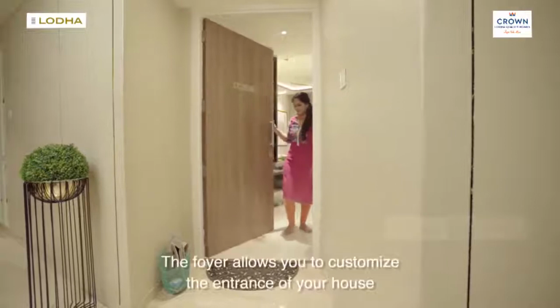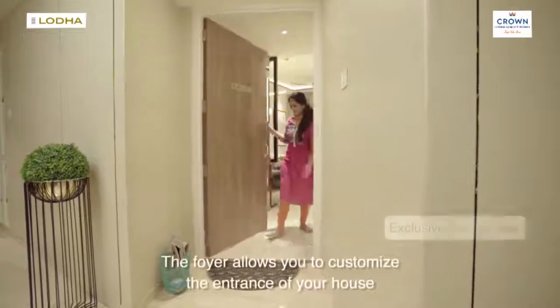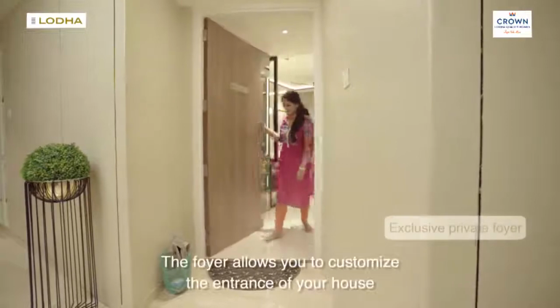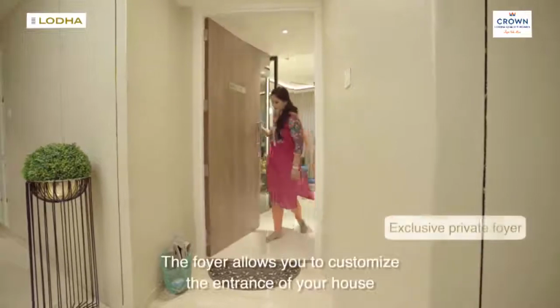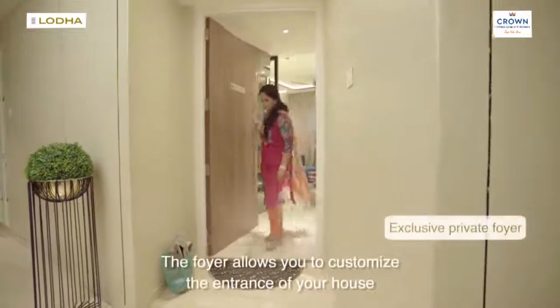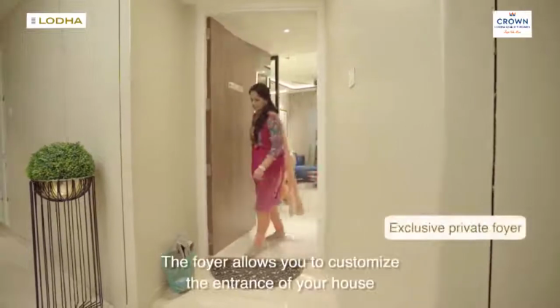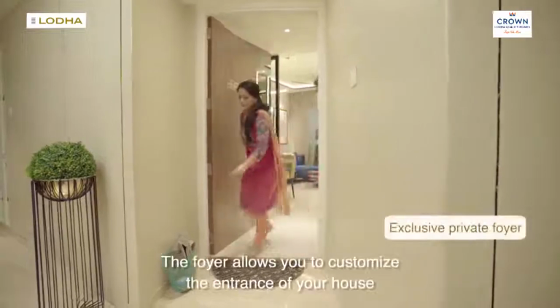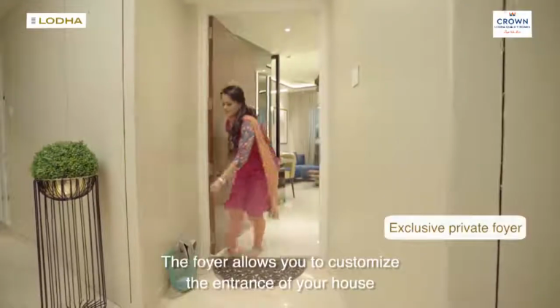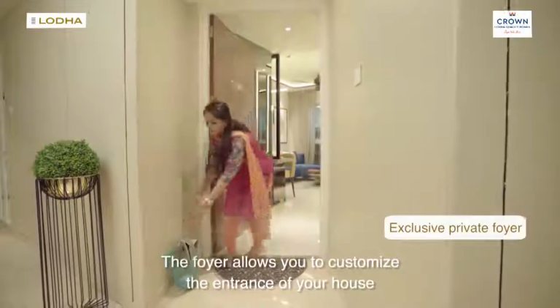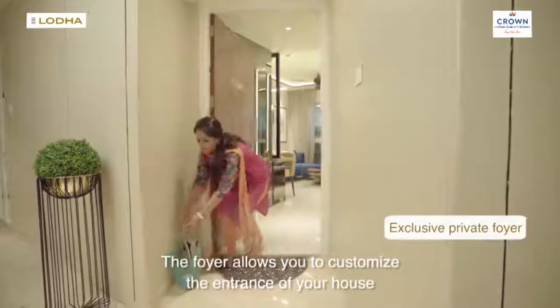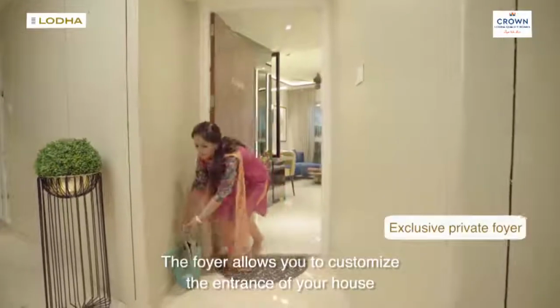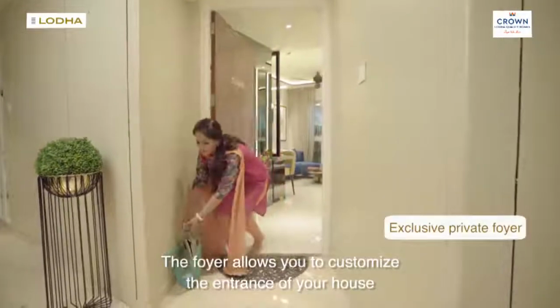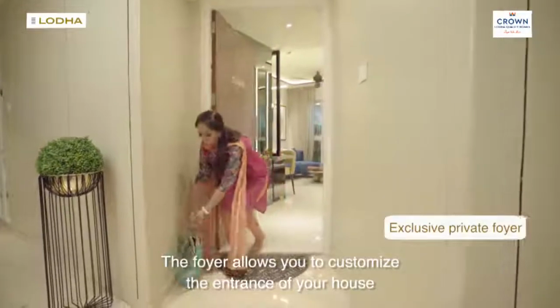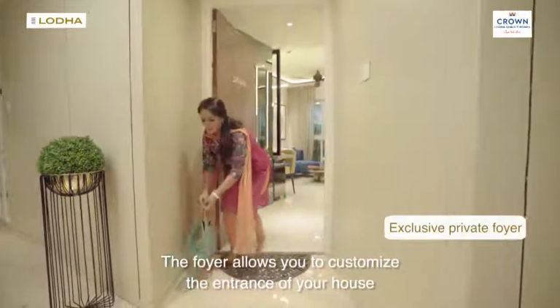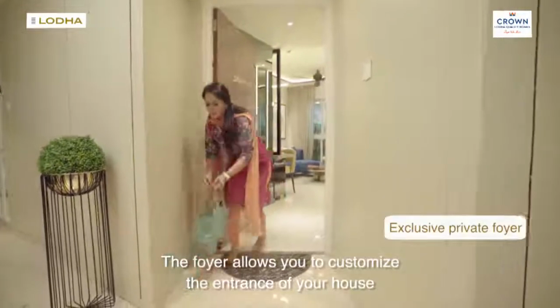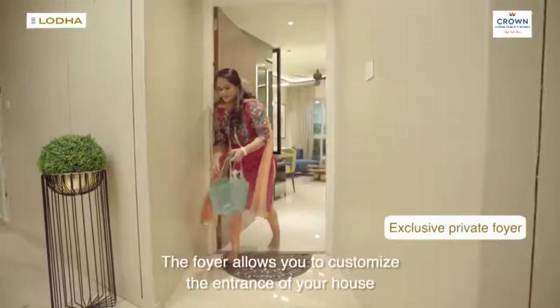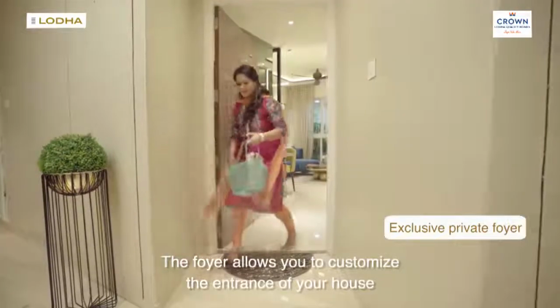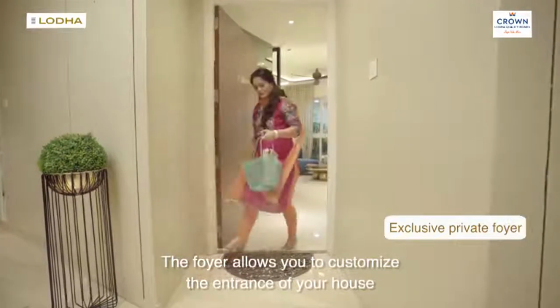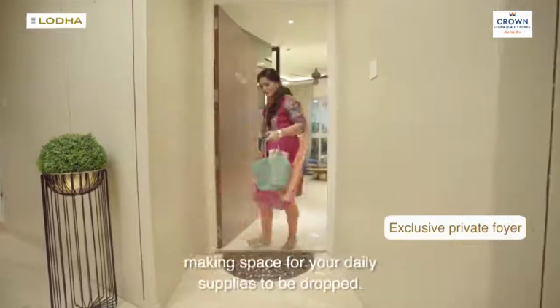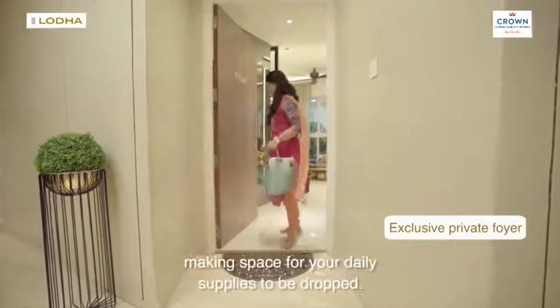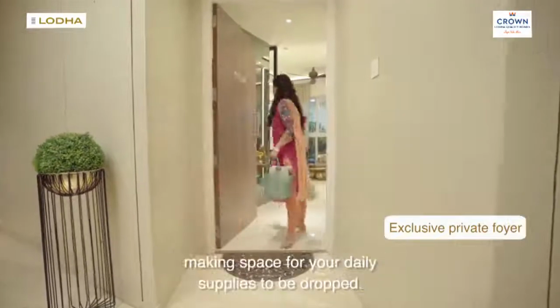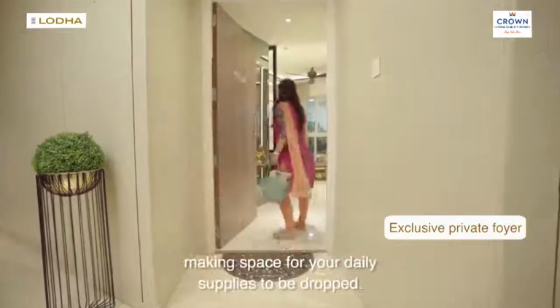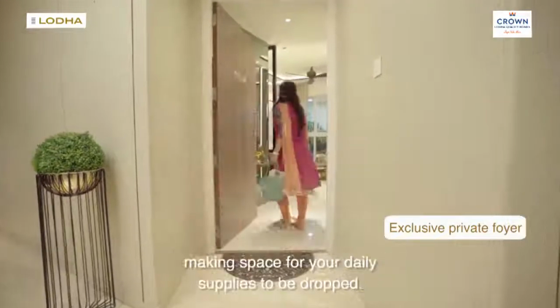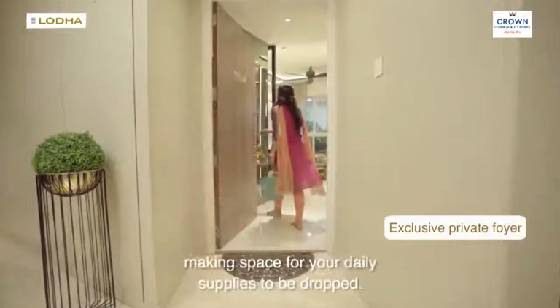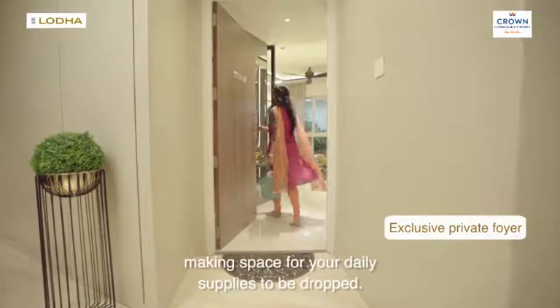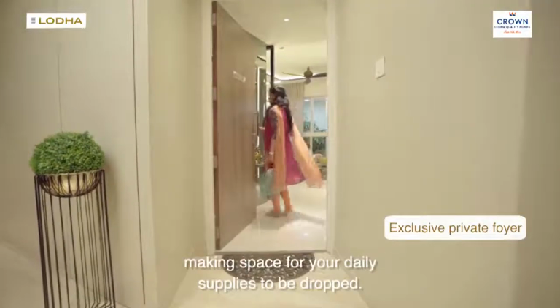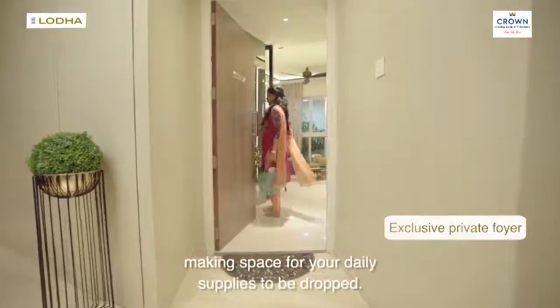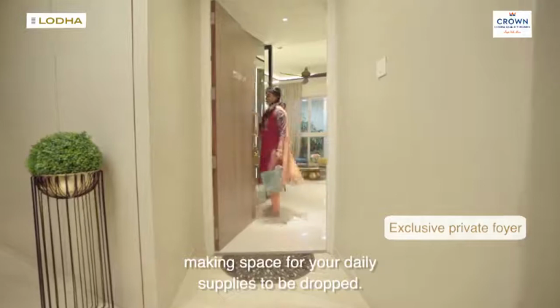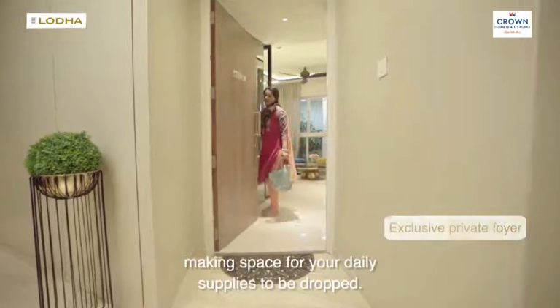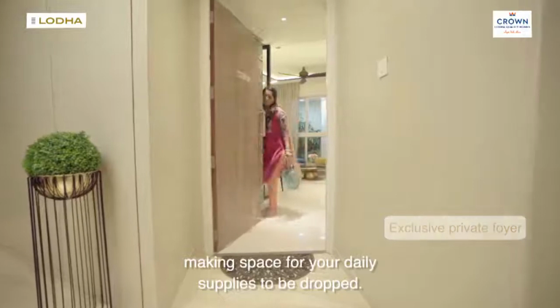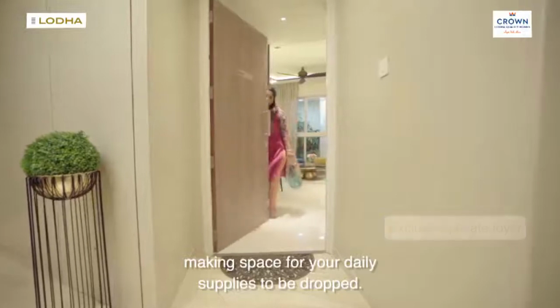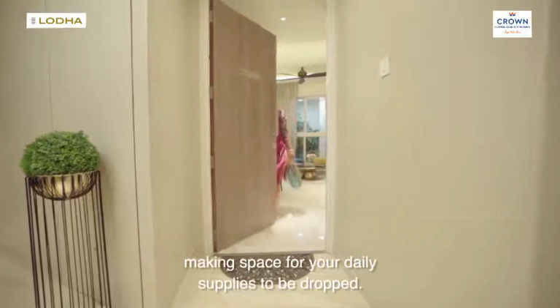The foyer allows you to customise the entrance of your house, making space for your daily supplies to be dropped.